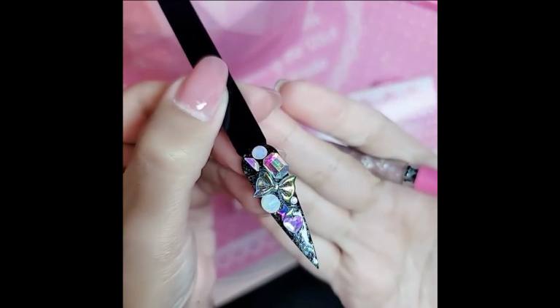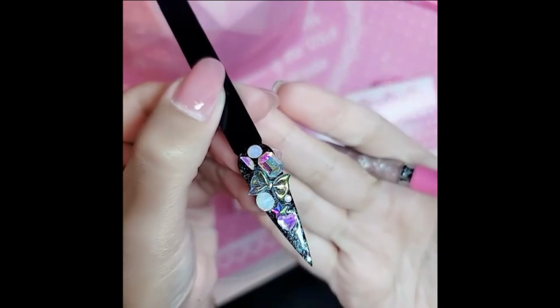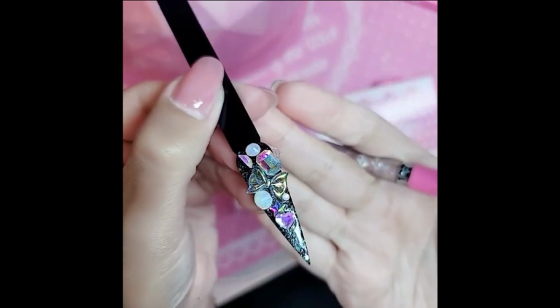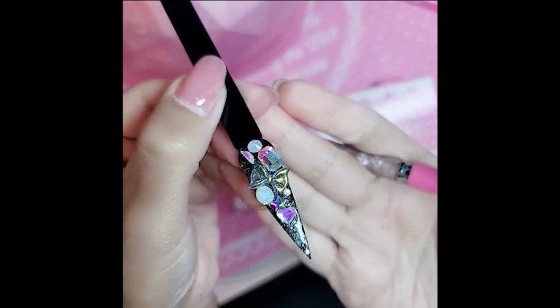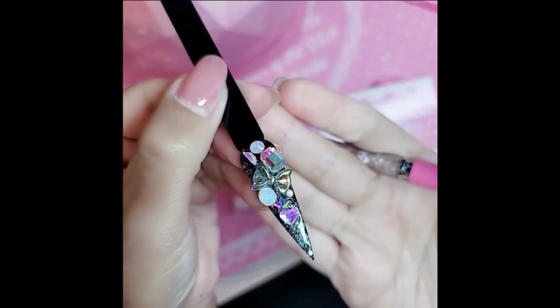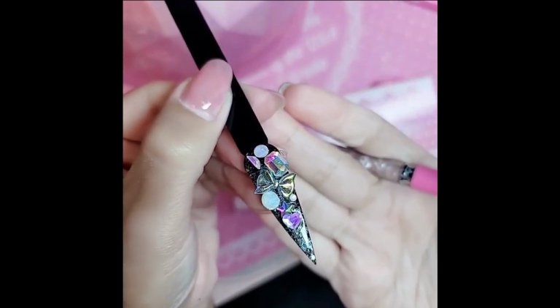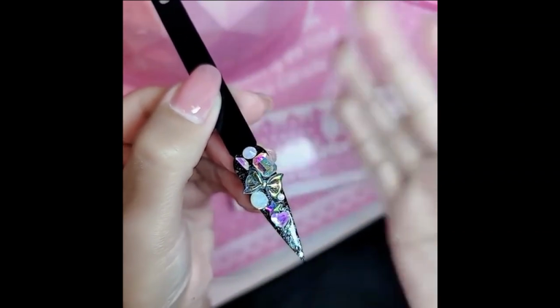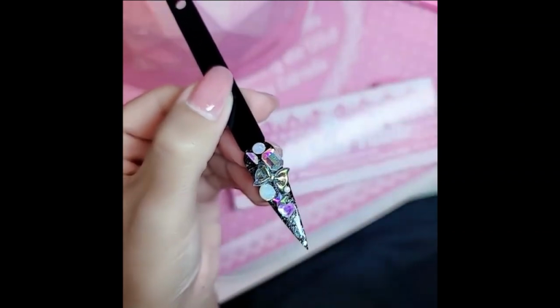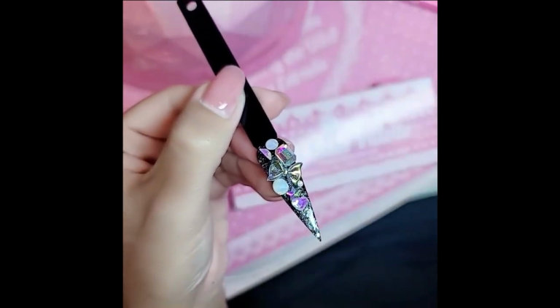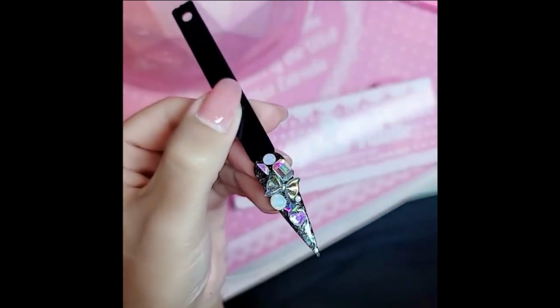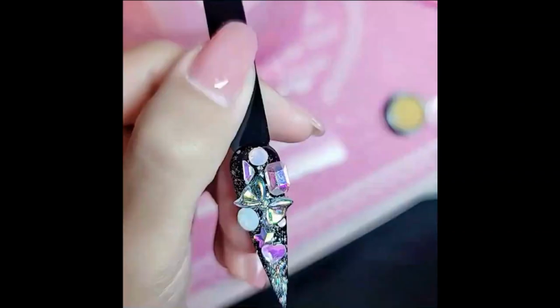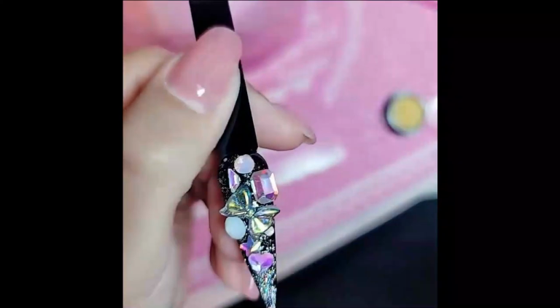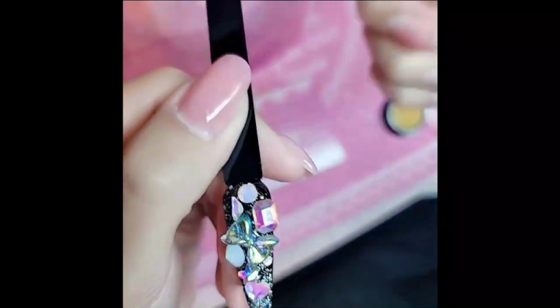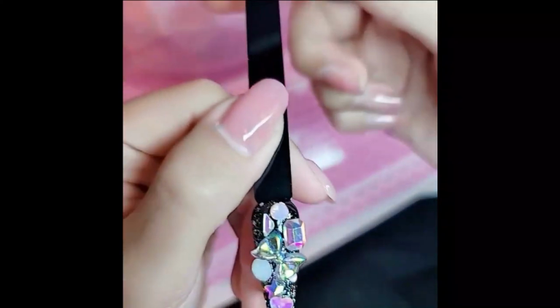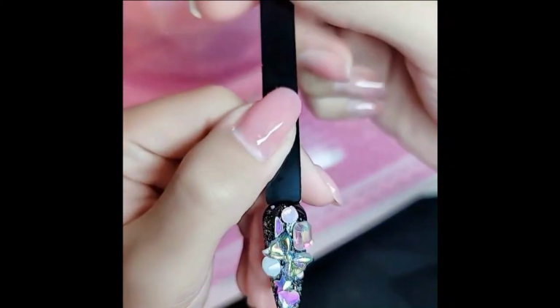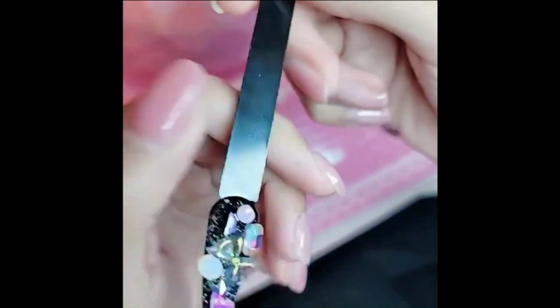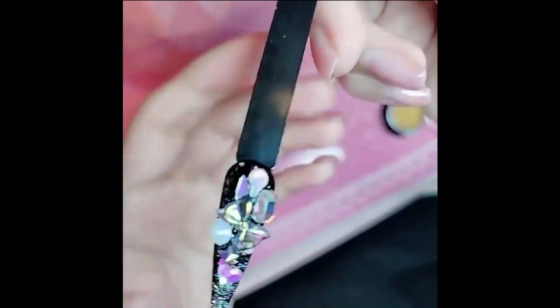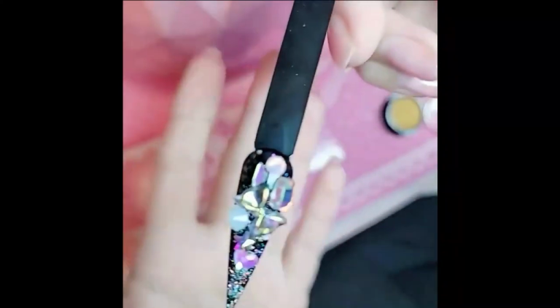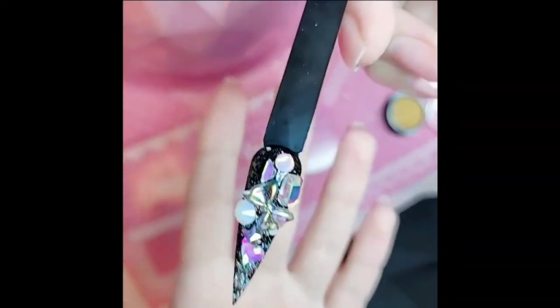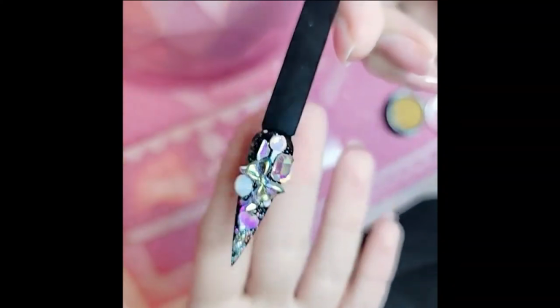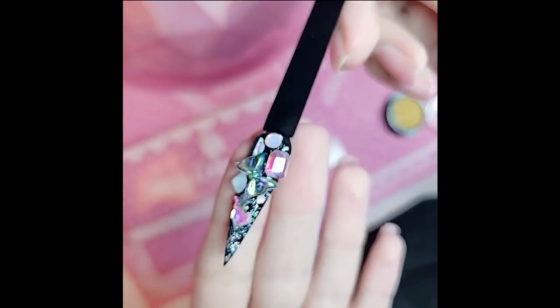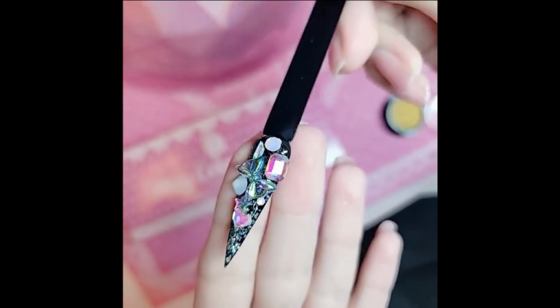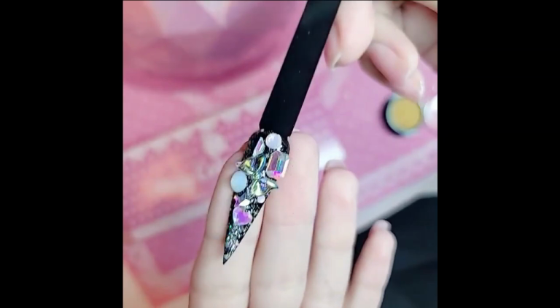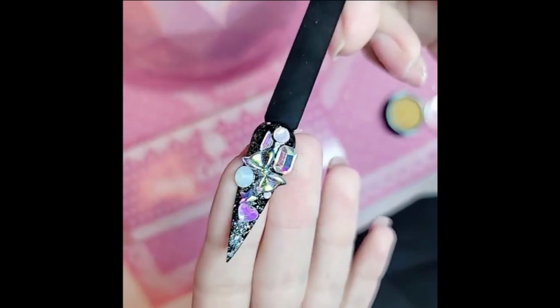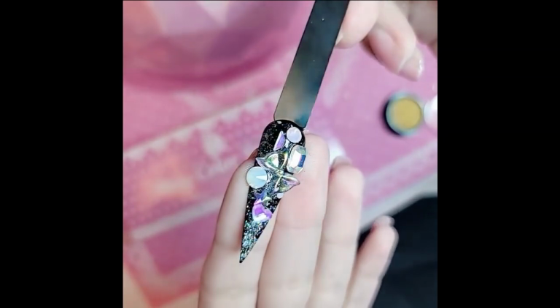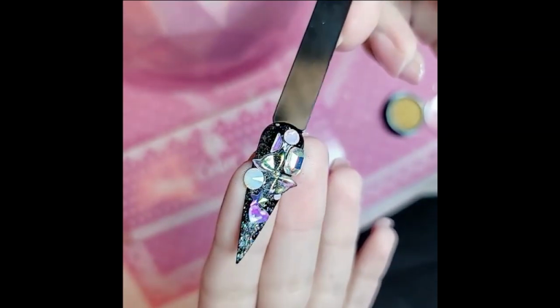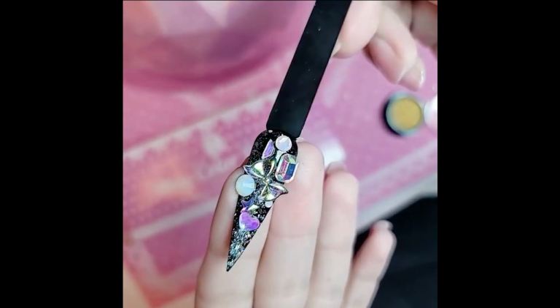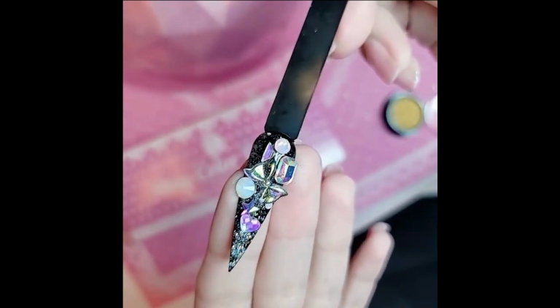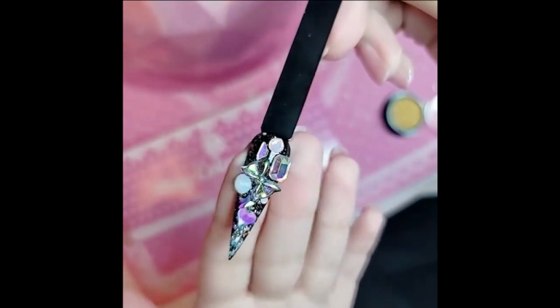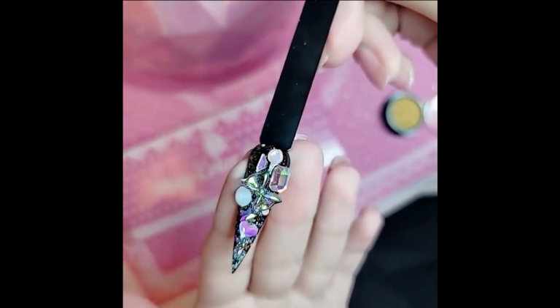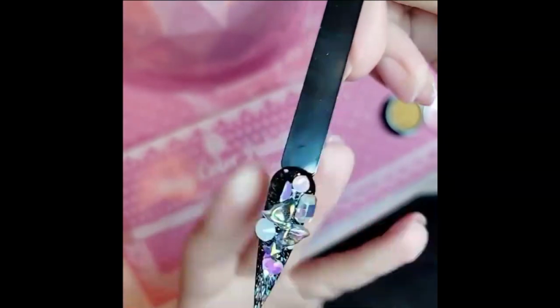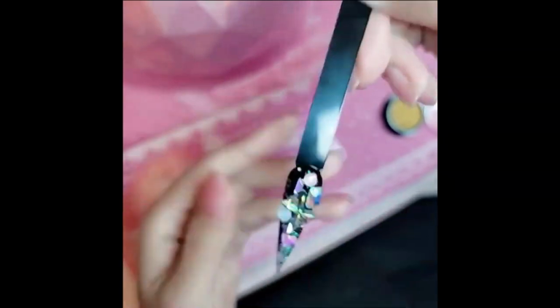So let's bake this for two minutes. After two minutes, she is completely baked and dry.